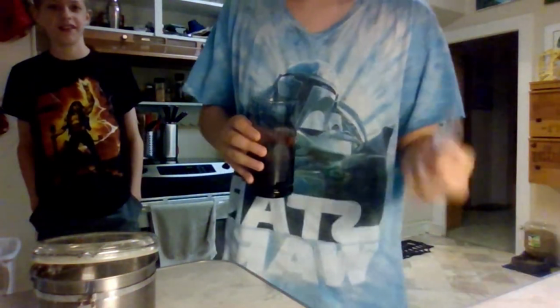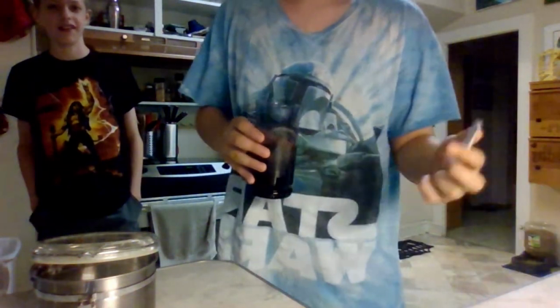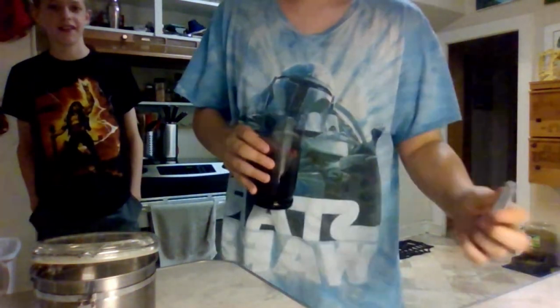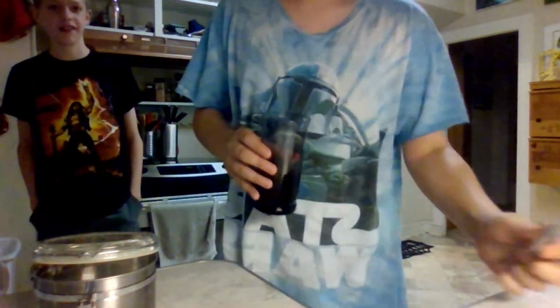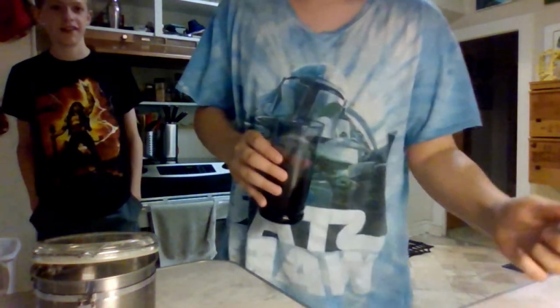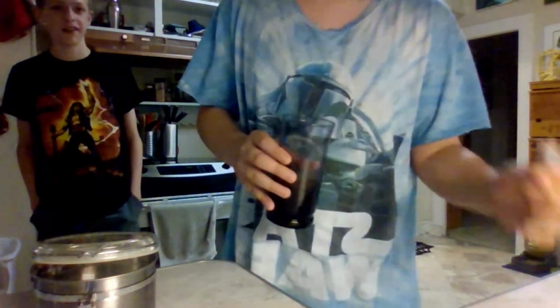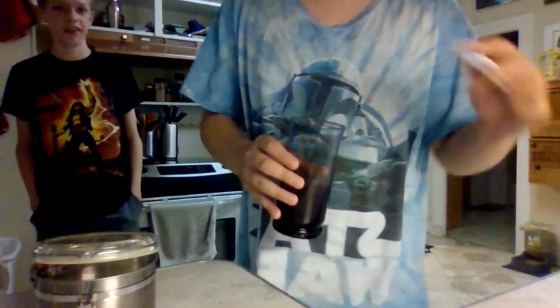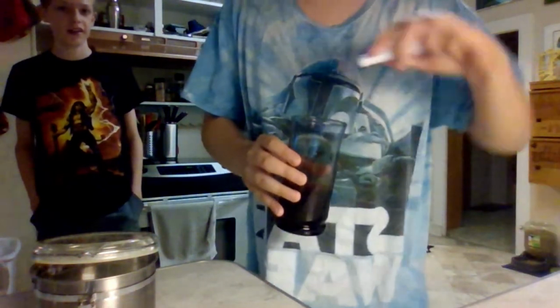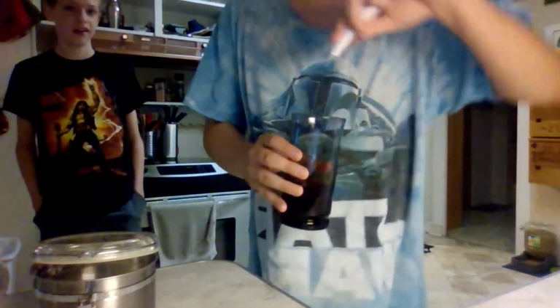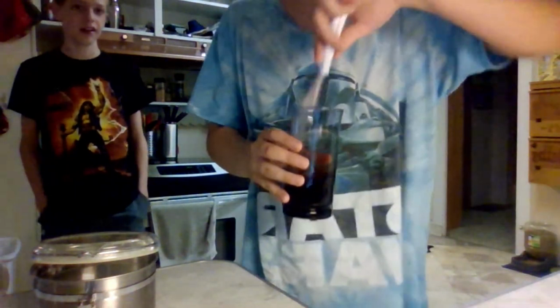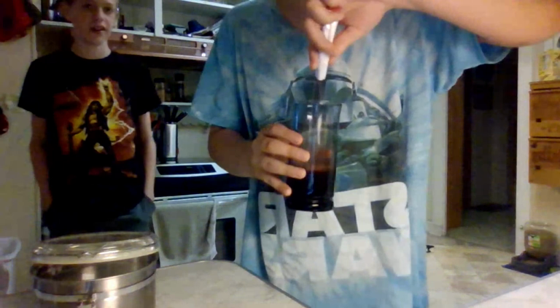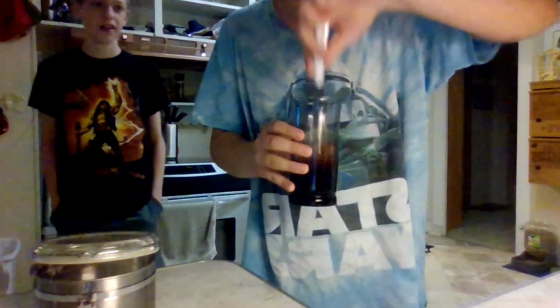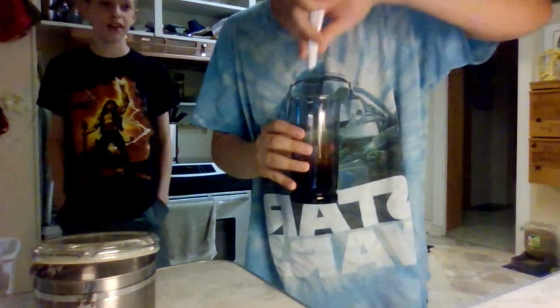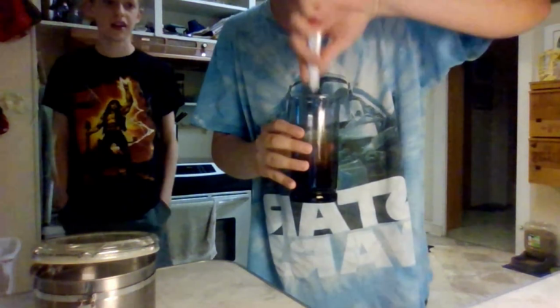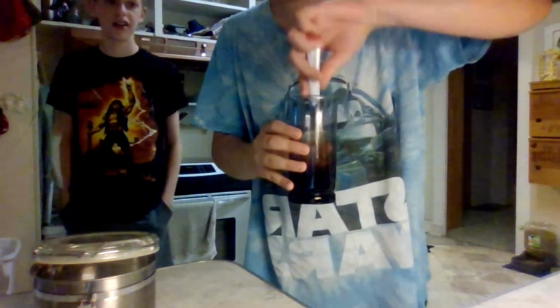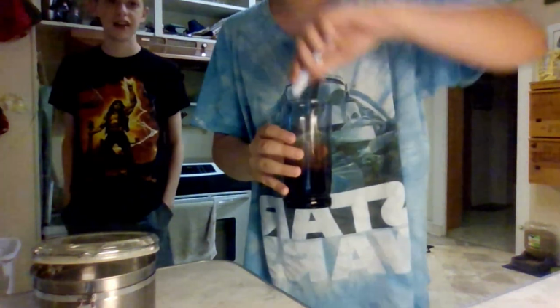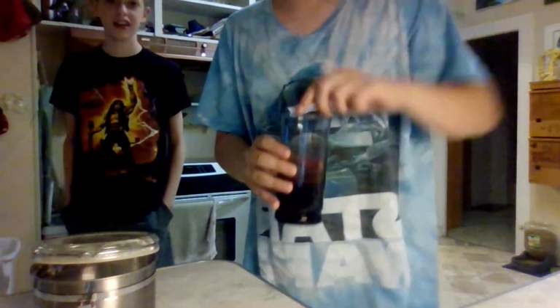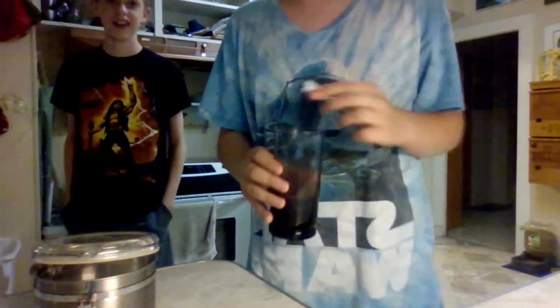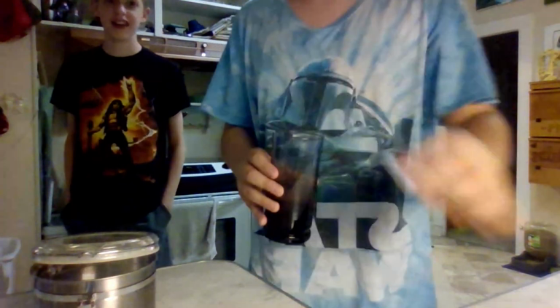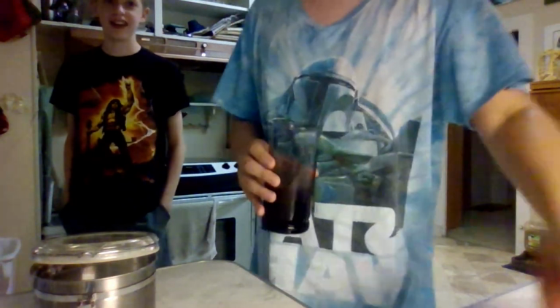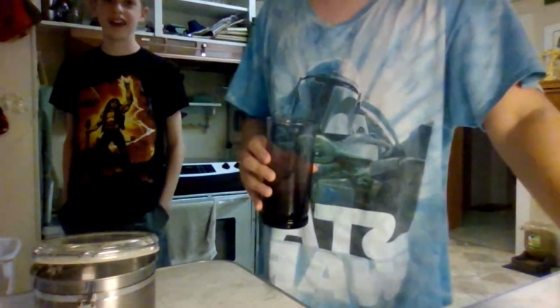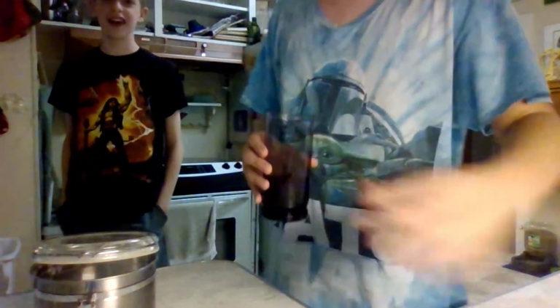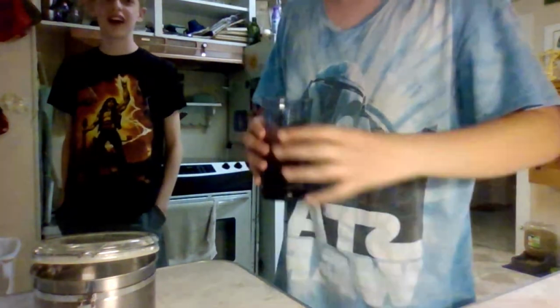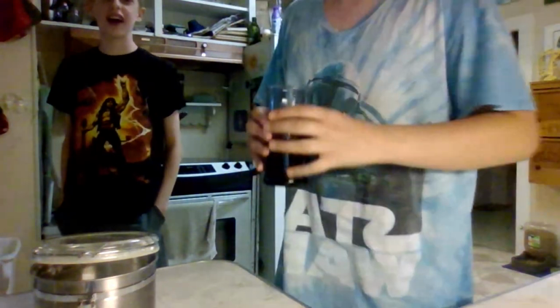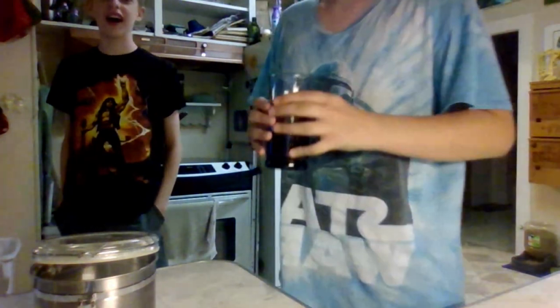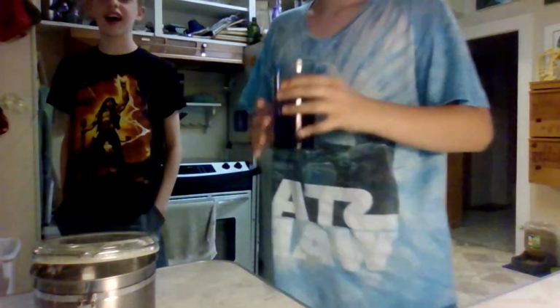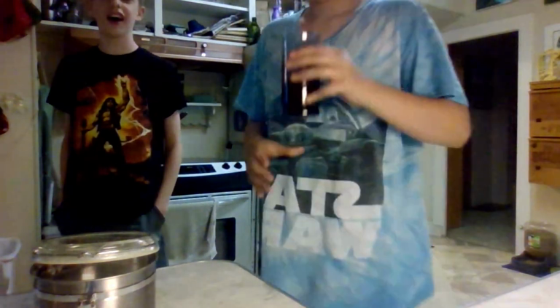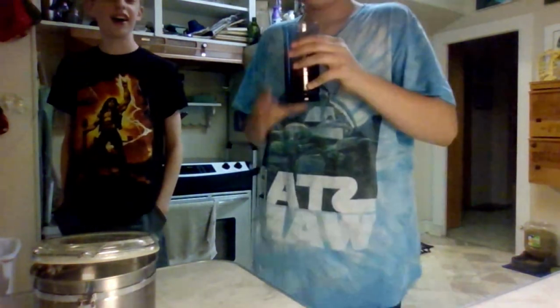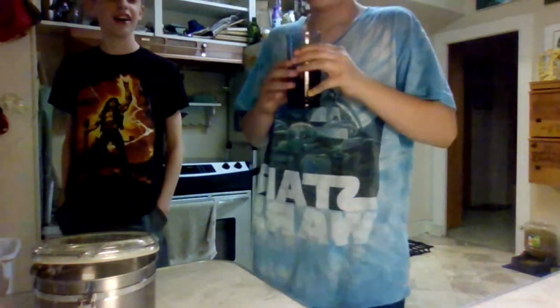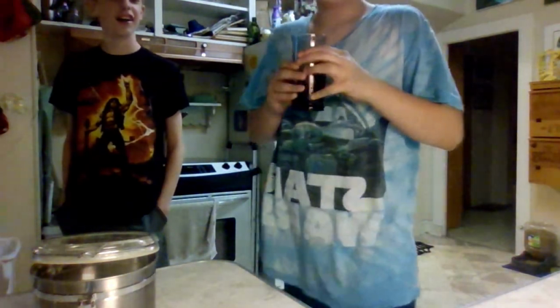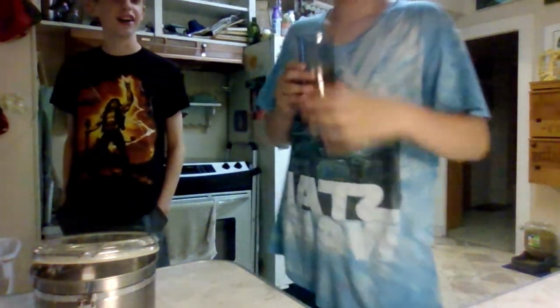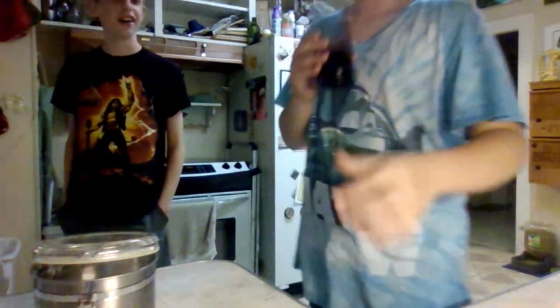Oh, this of course needs more drink mix, bro.